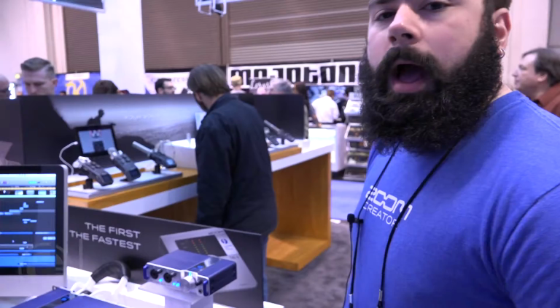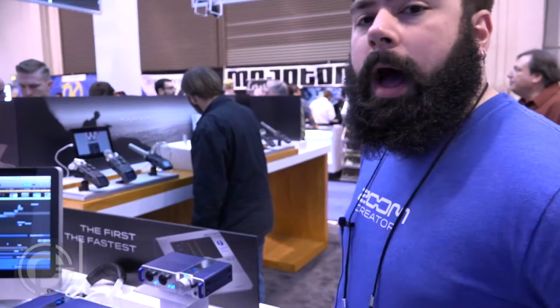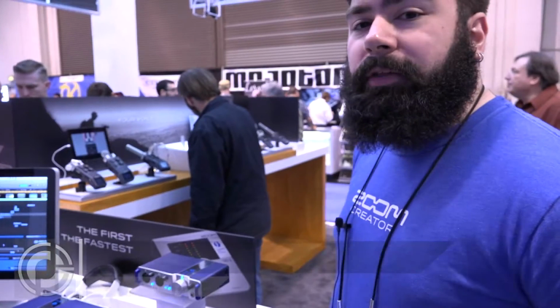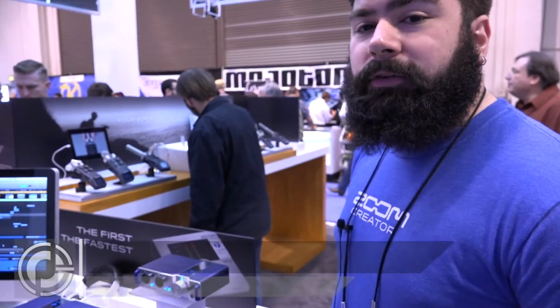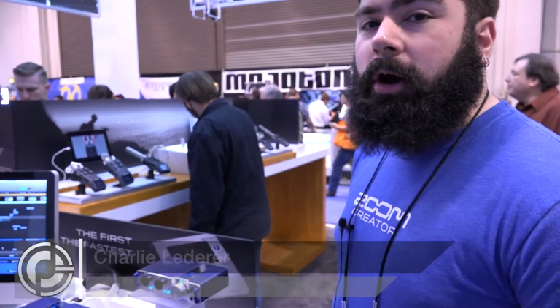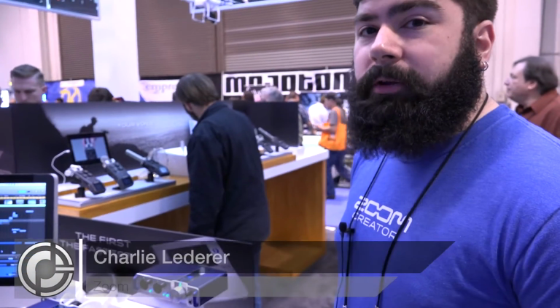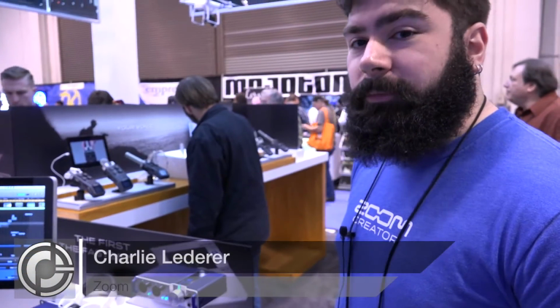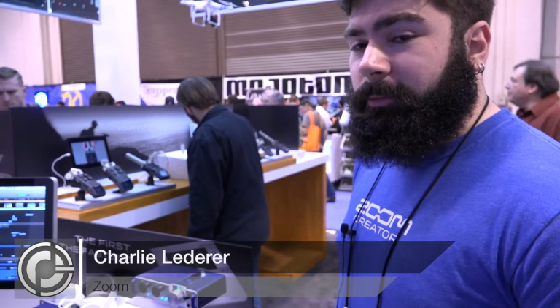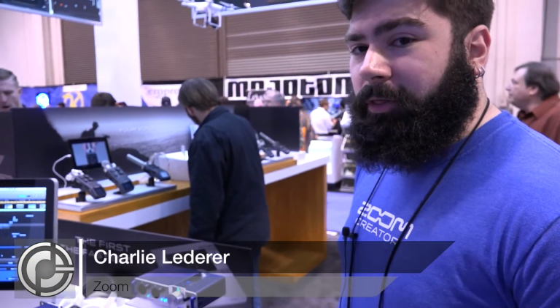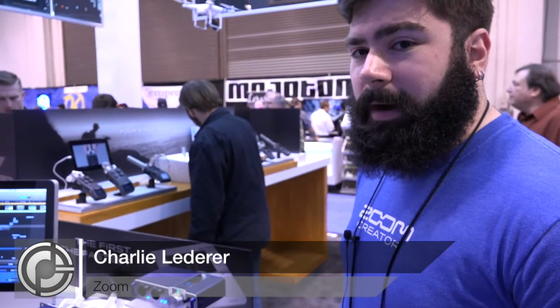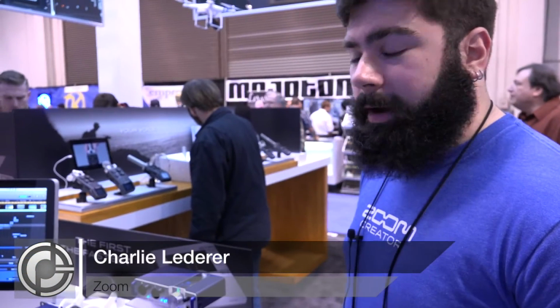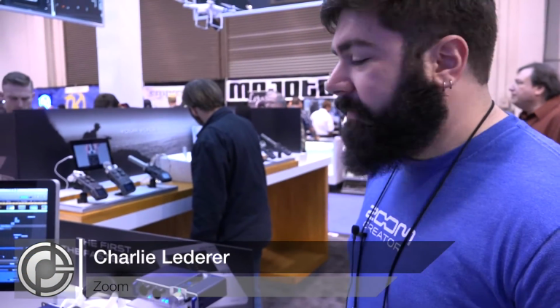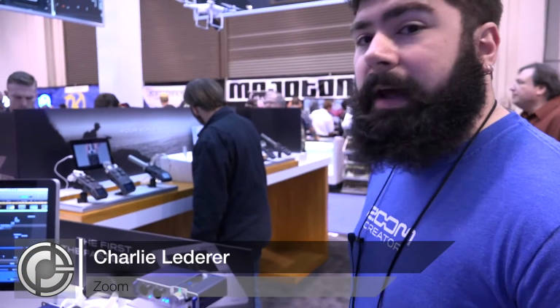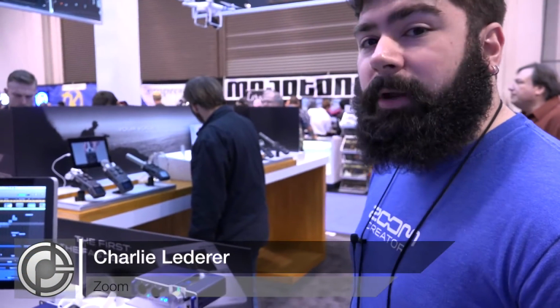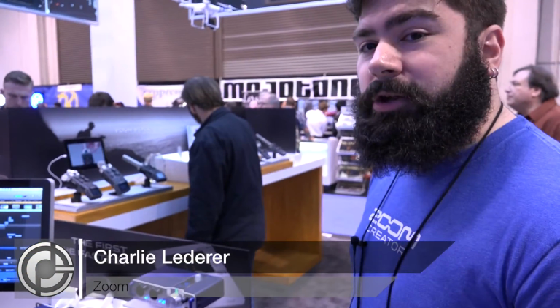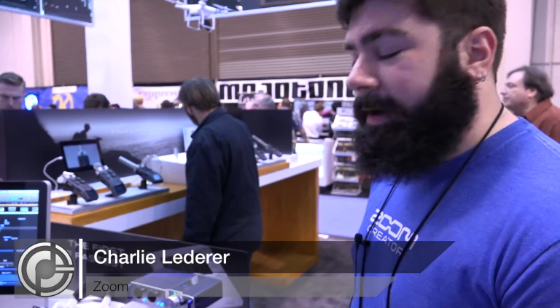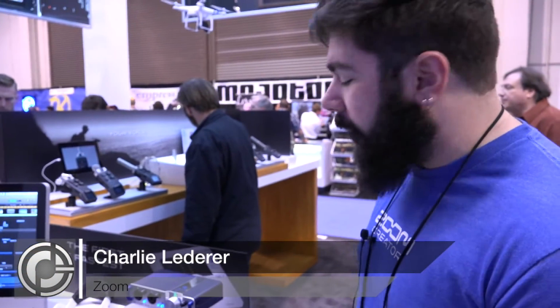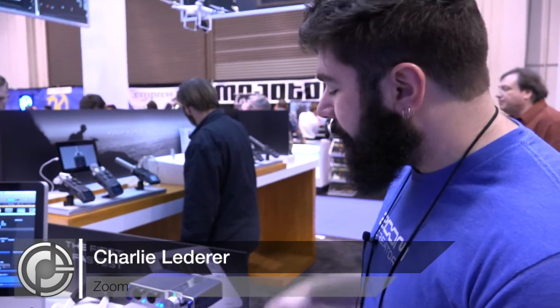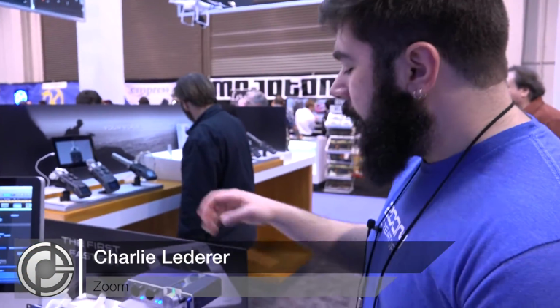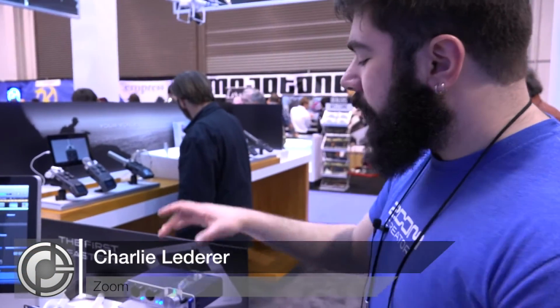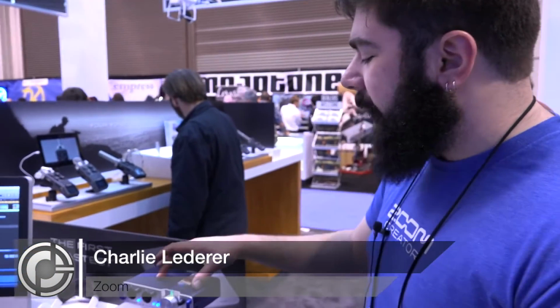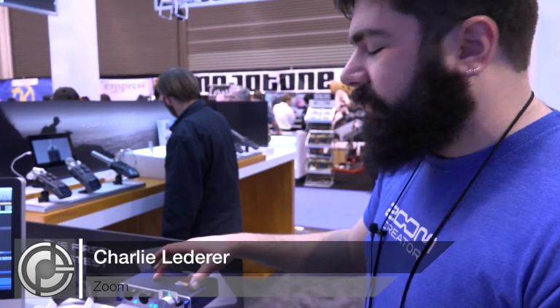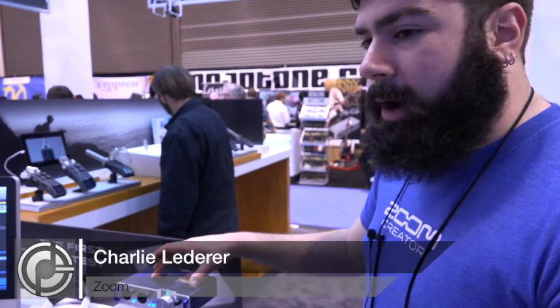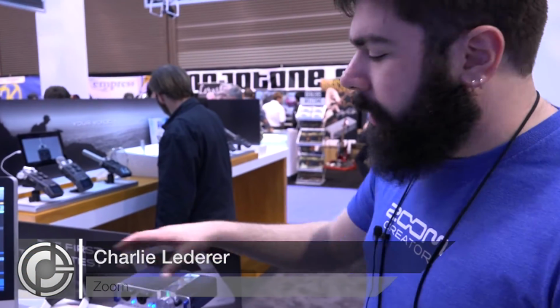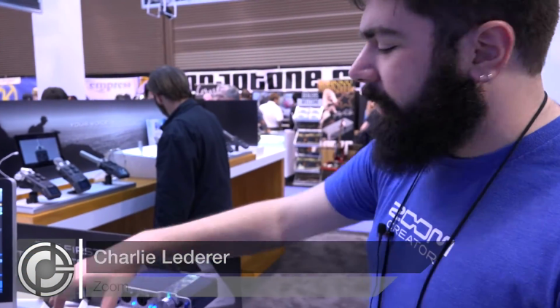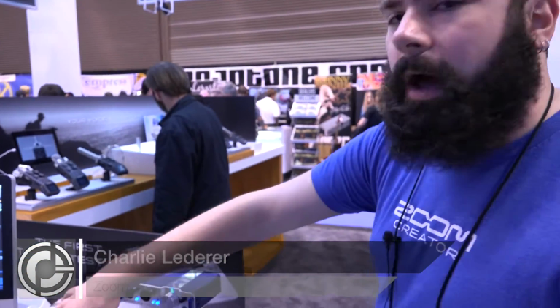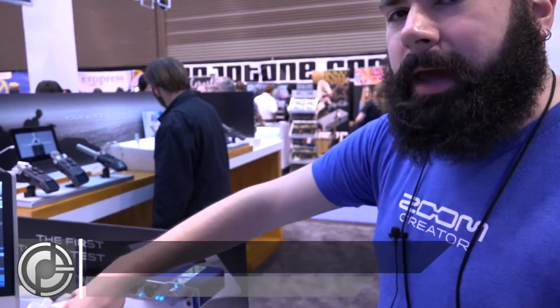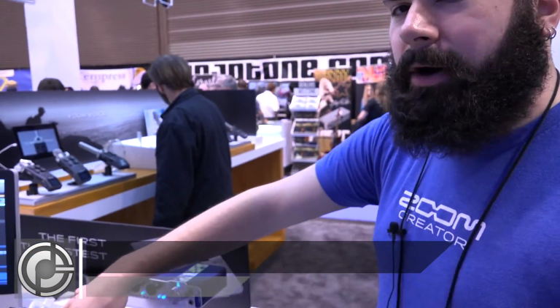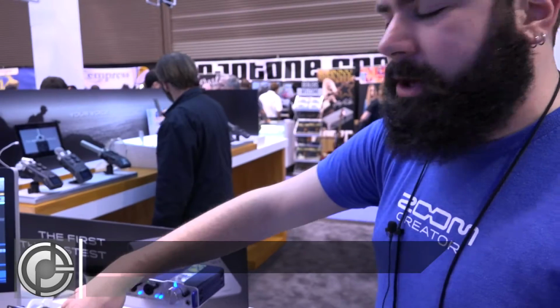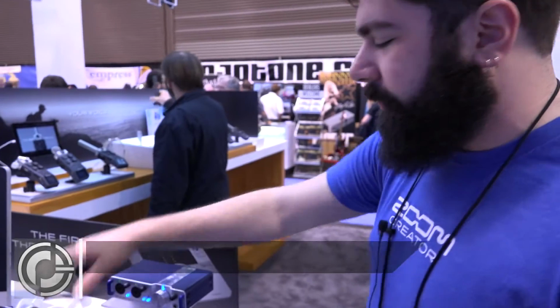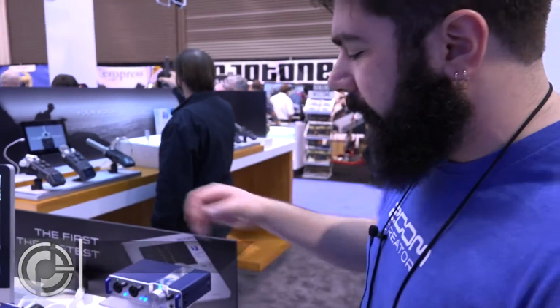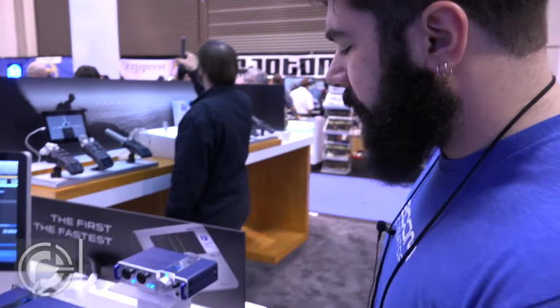Hi, this is Charlie from Zoom North America, and today I'm going to be showing off our TAC-2R and TAC-8 audio interfaces.